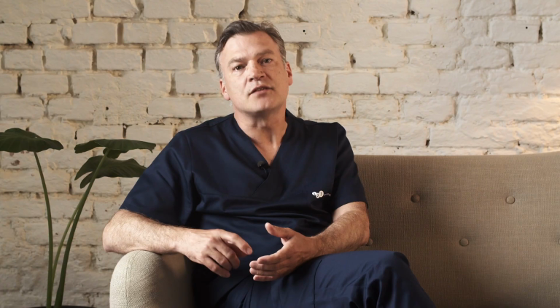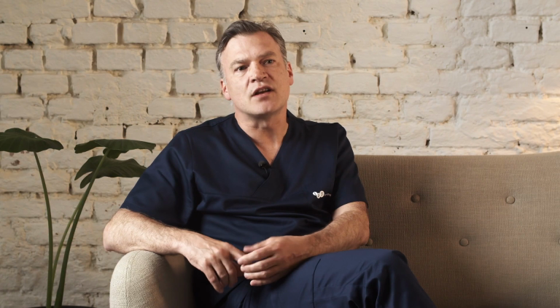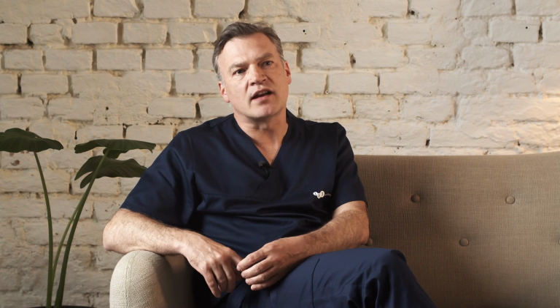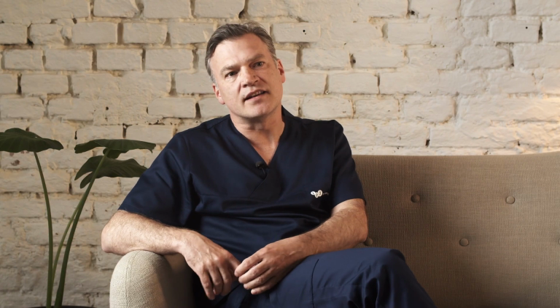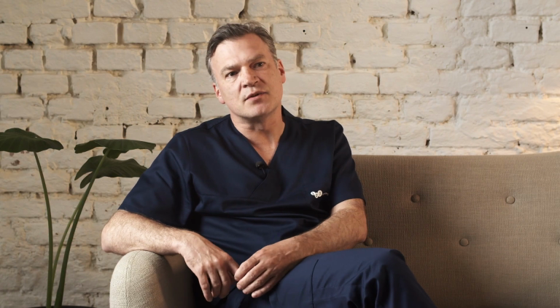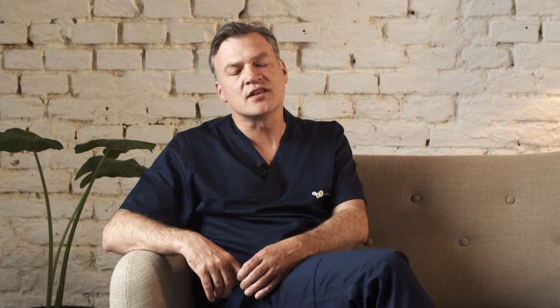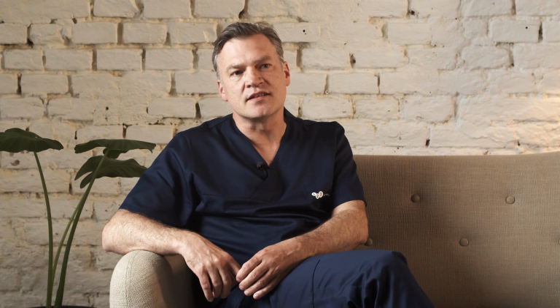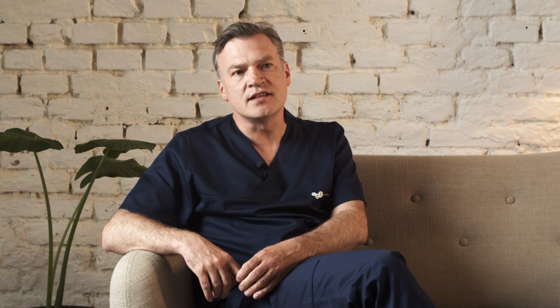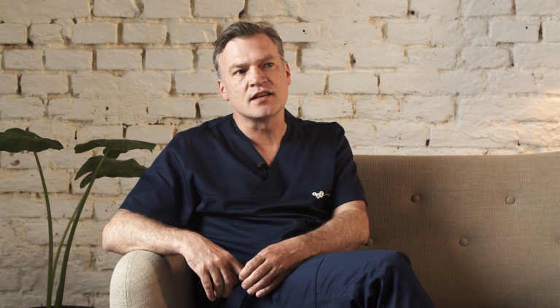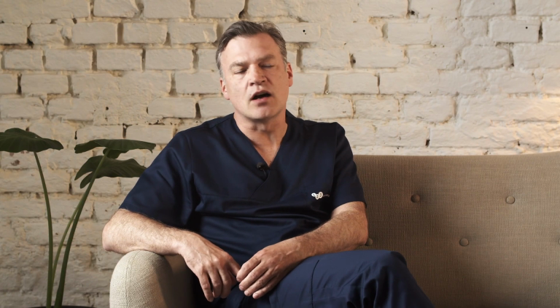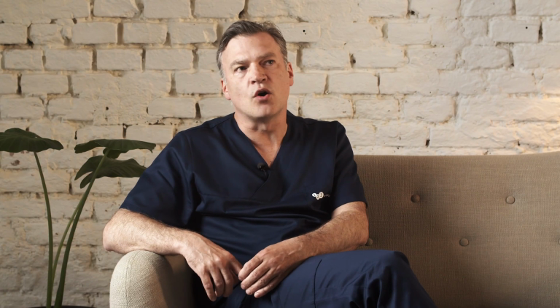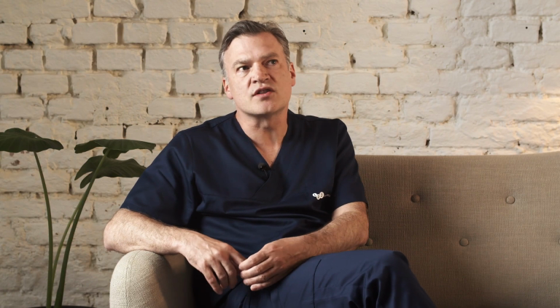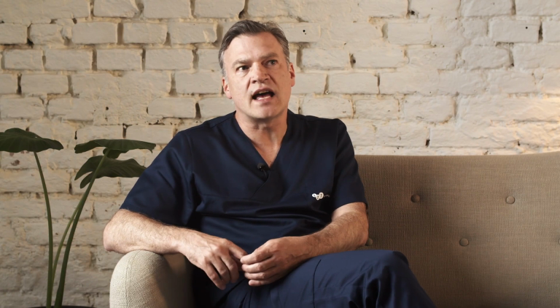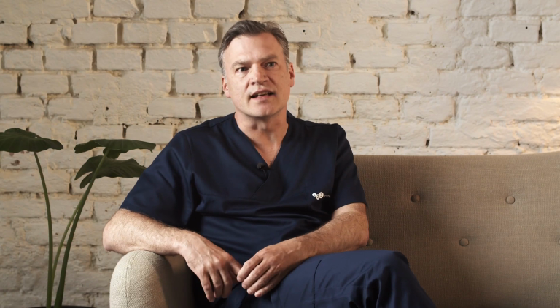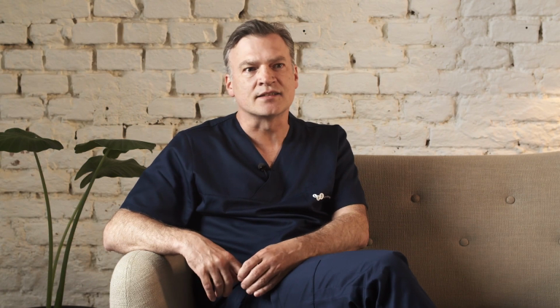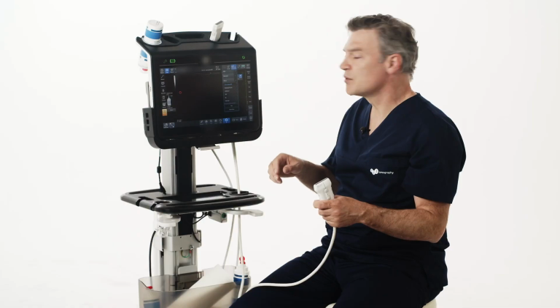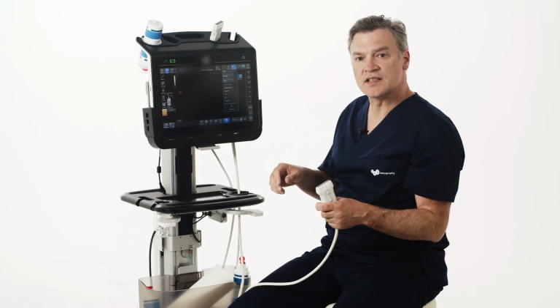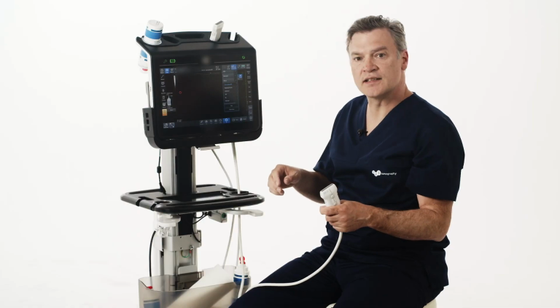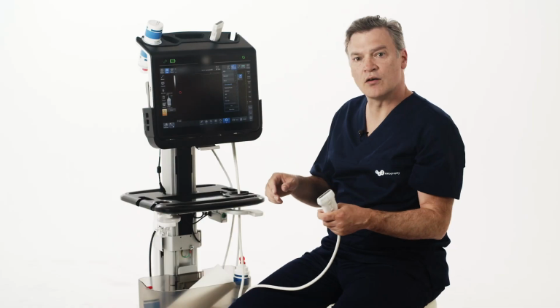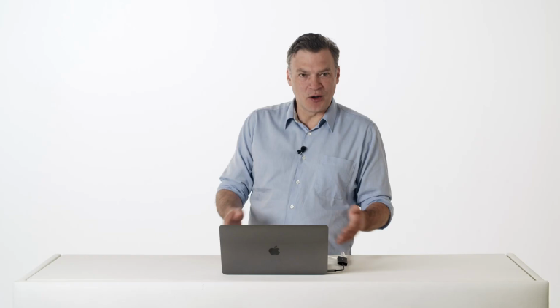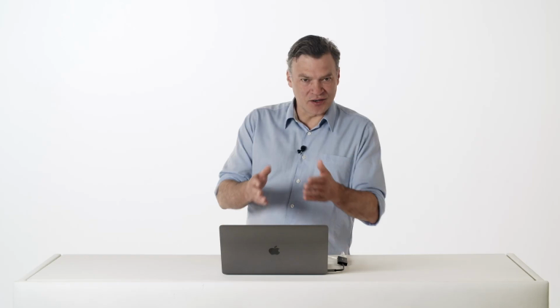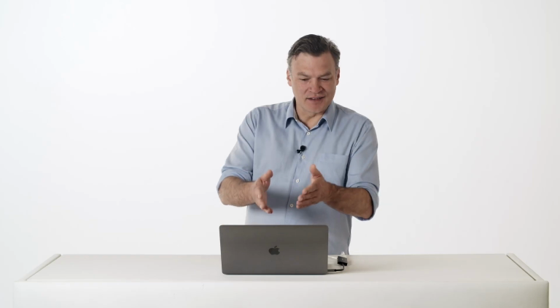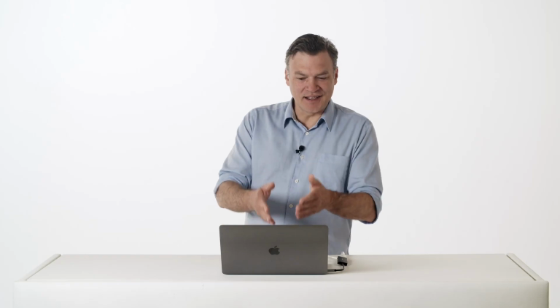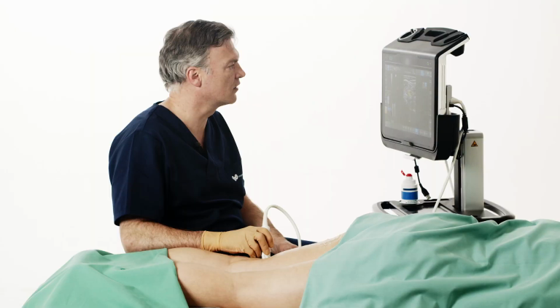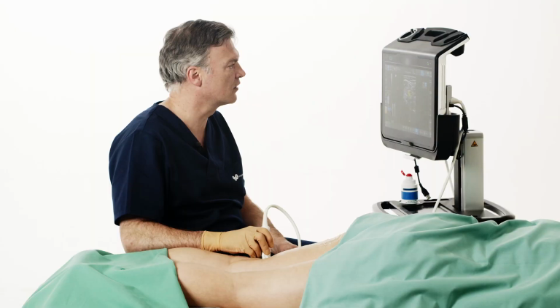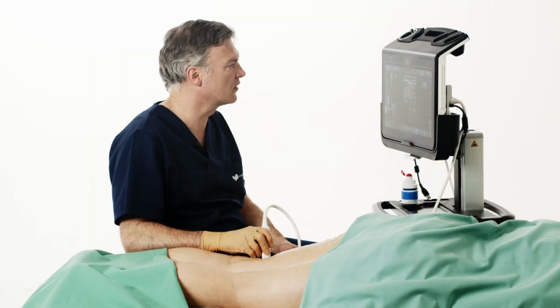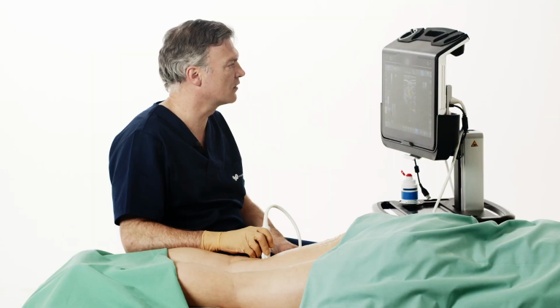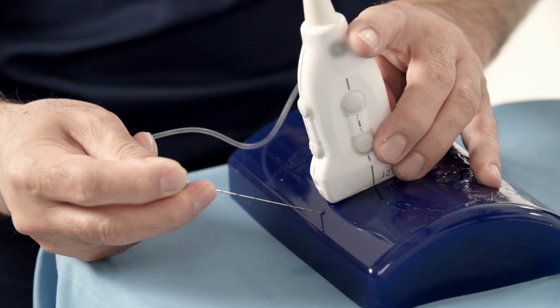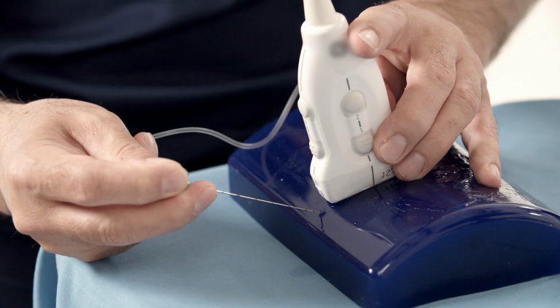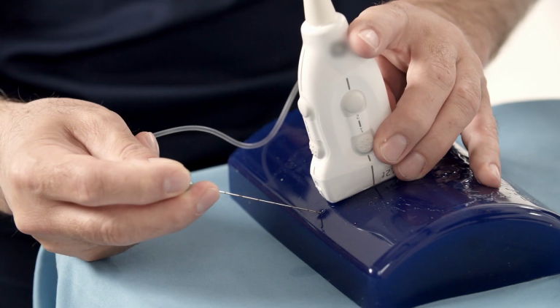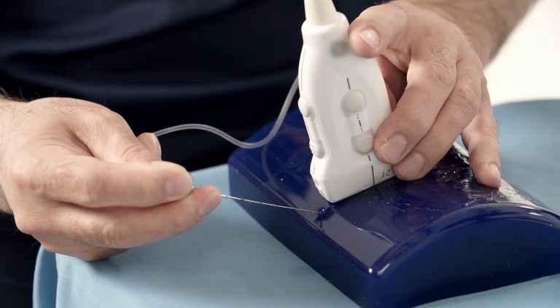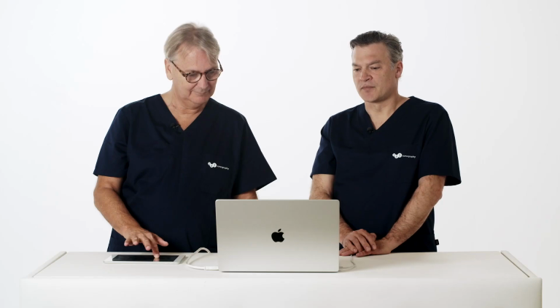Ultrasound guided regional anesthesia is now the gold standard. I'm sure after this course you will be an expert too.